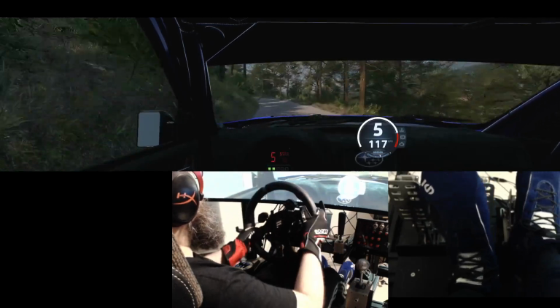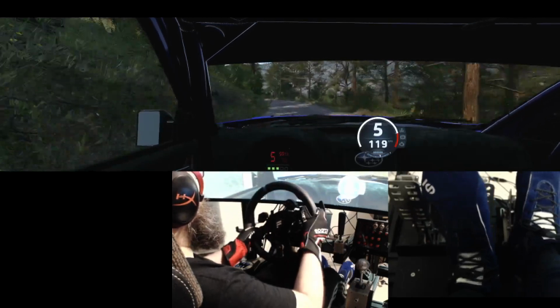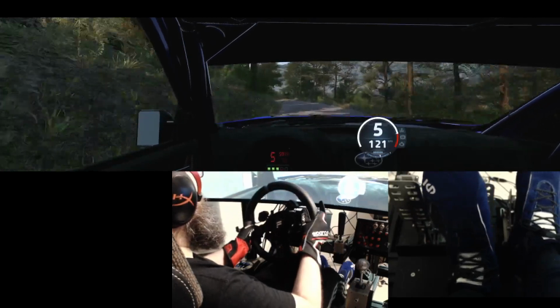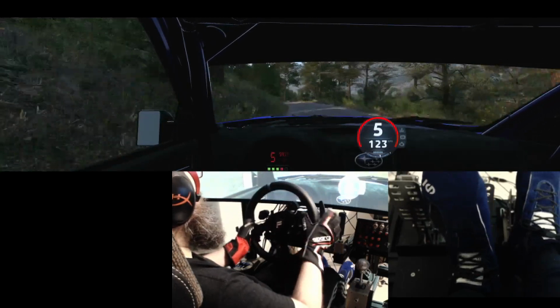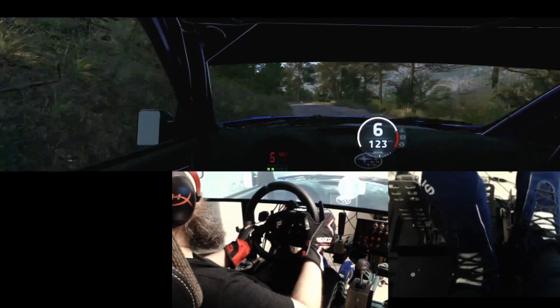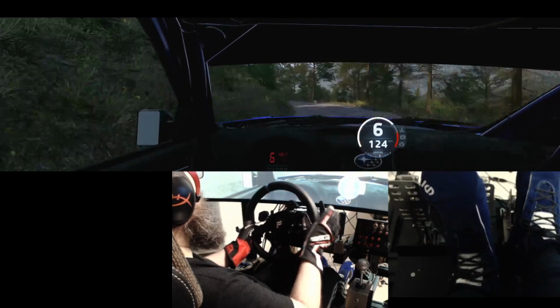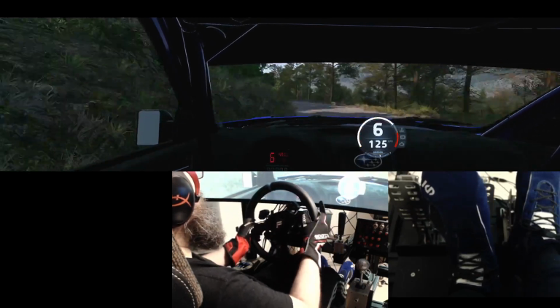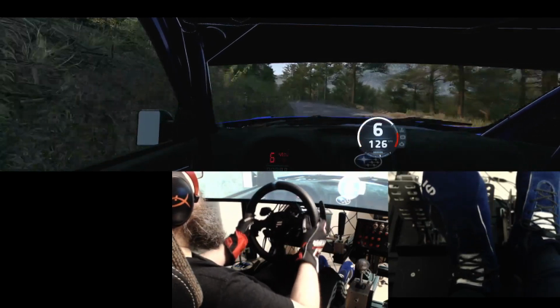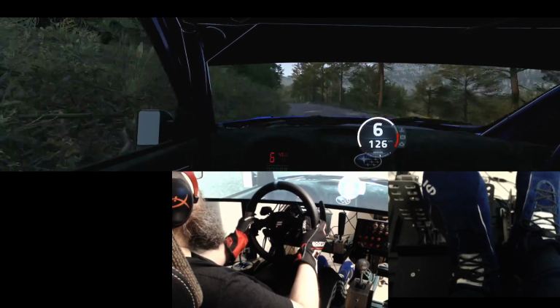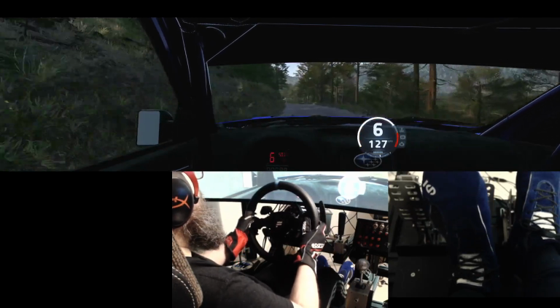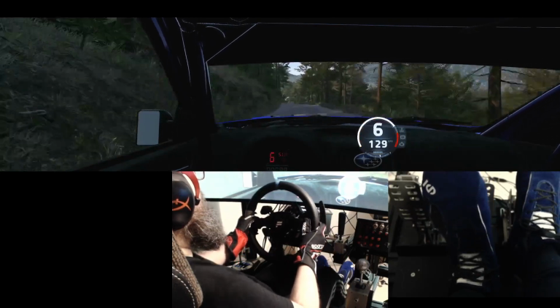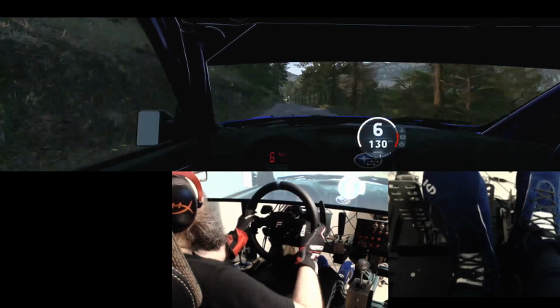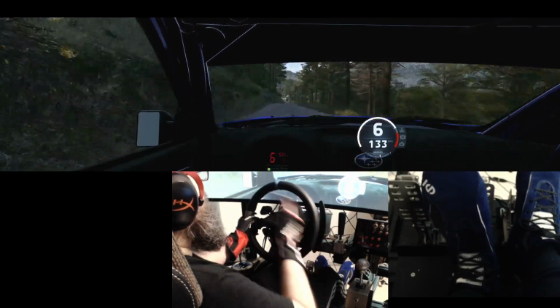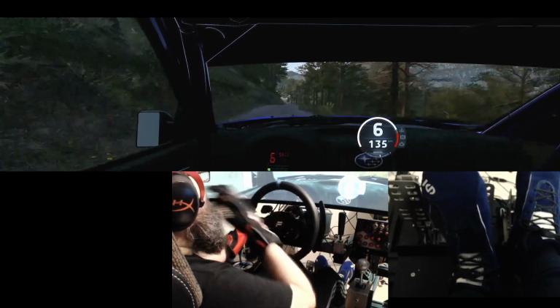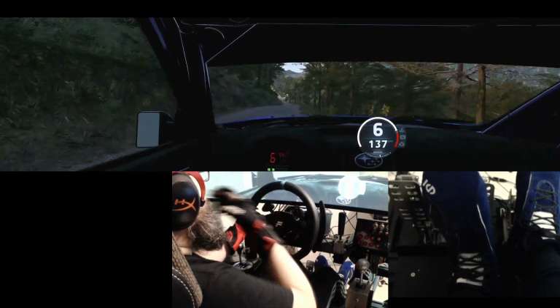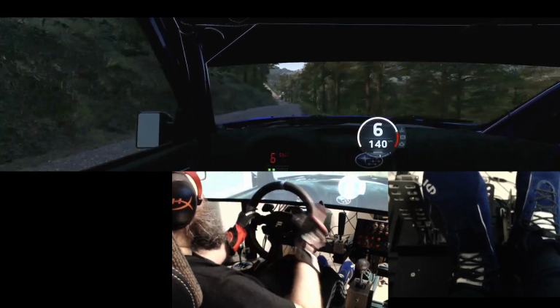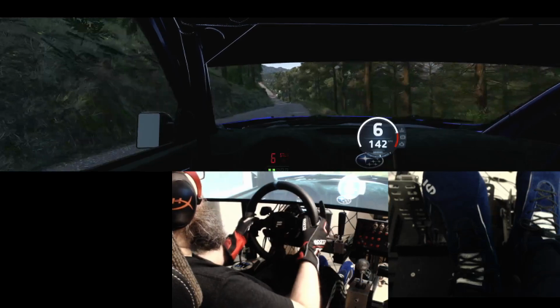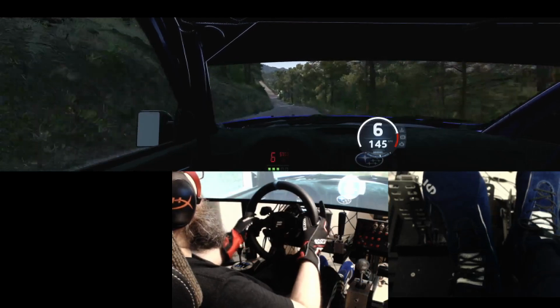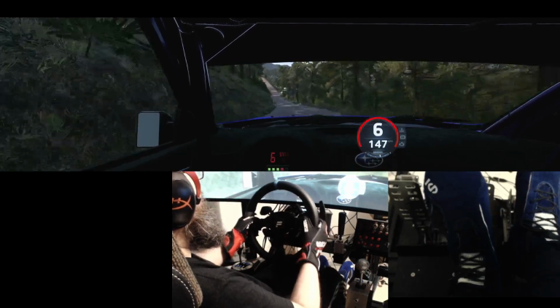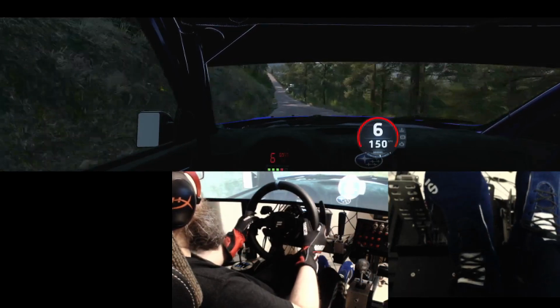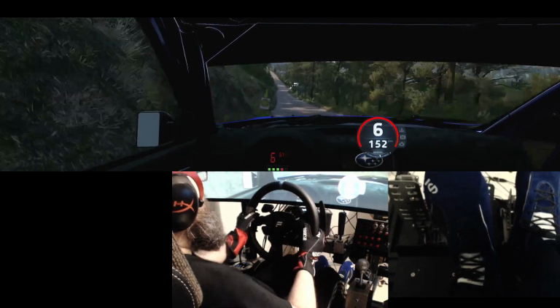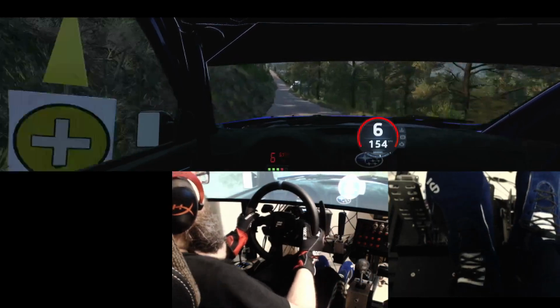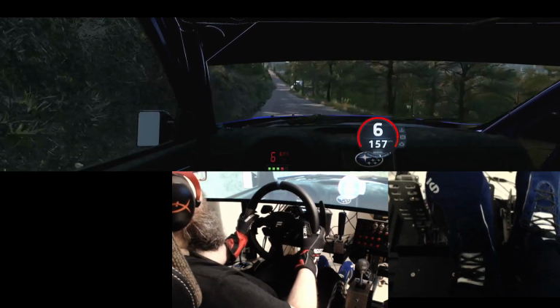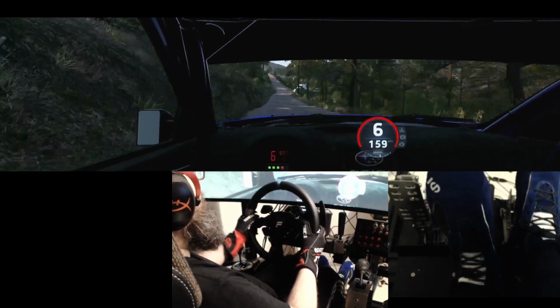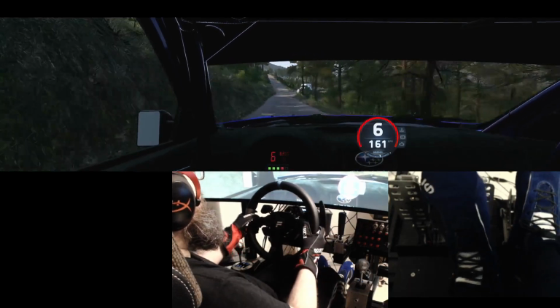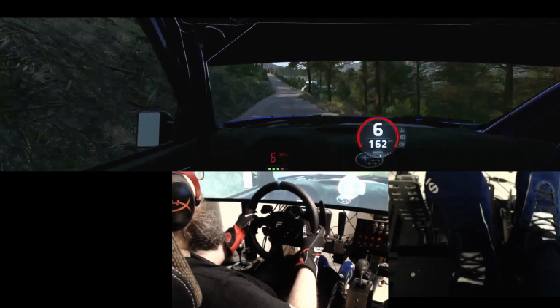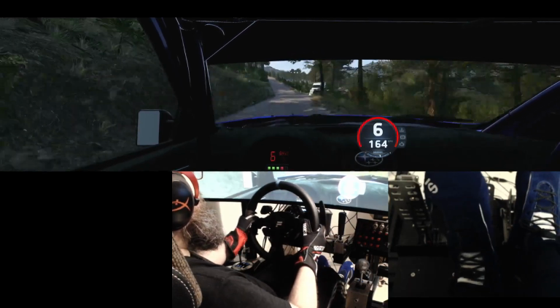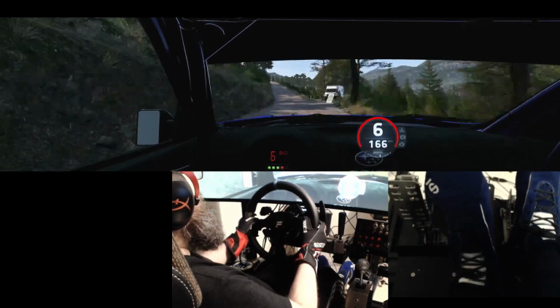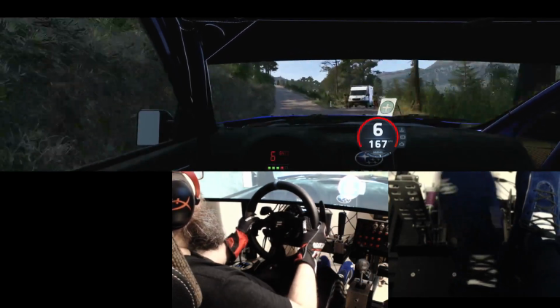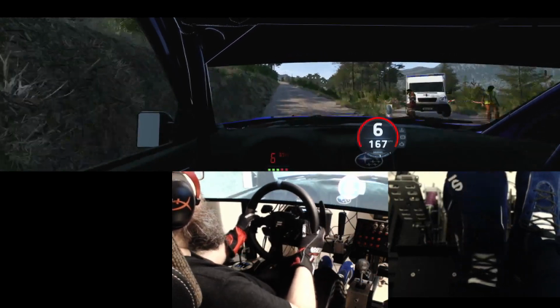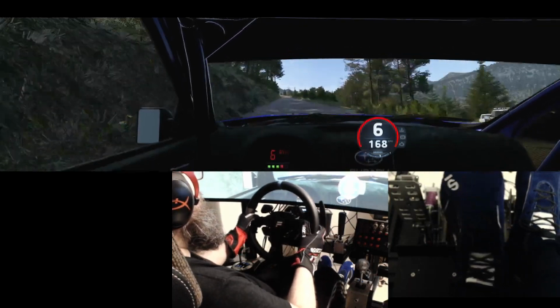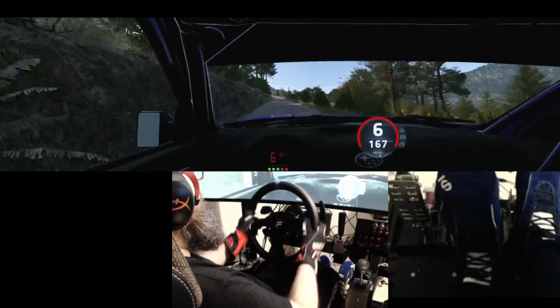Left of a small crest, 70, turn slight left, through dip, 90, slowing, slight left, into 6 right of a crest.